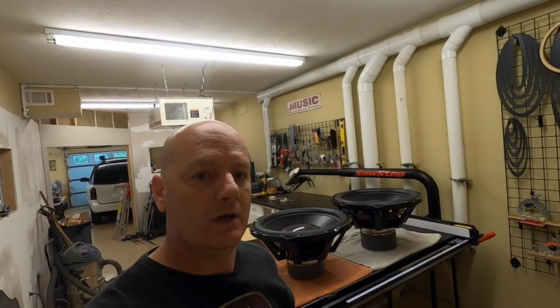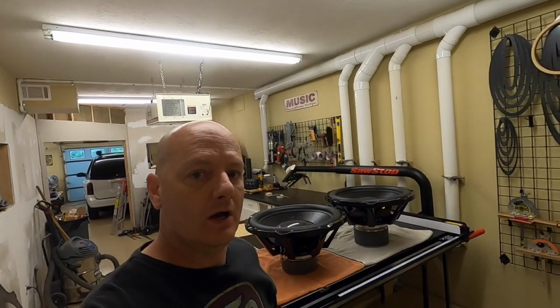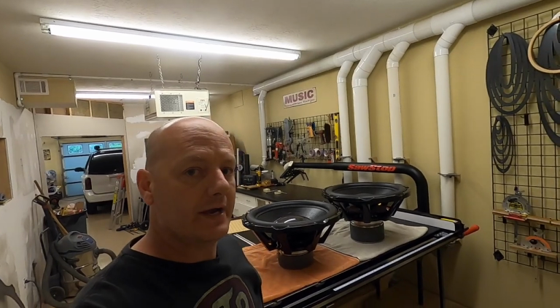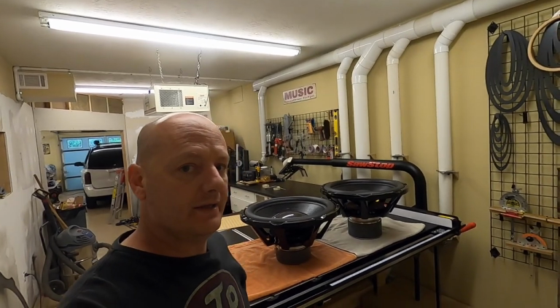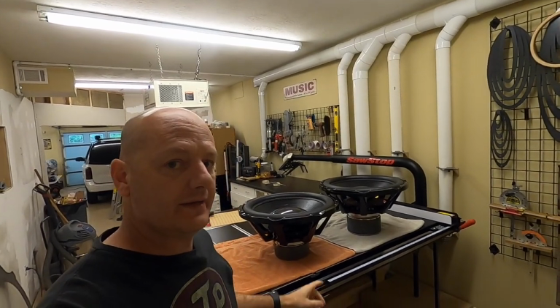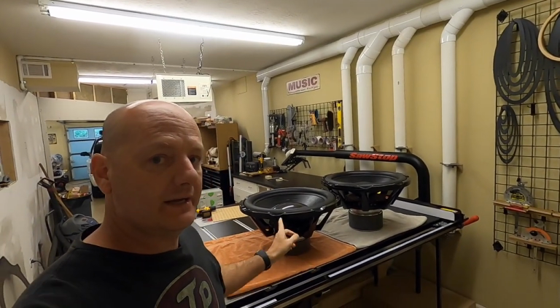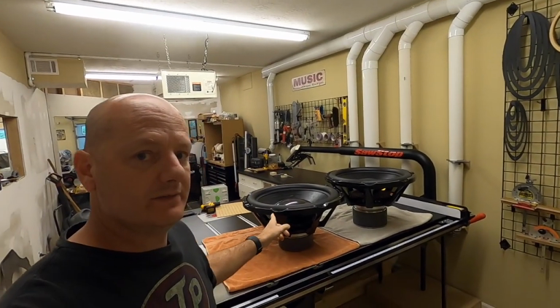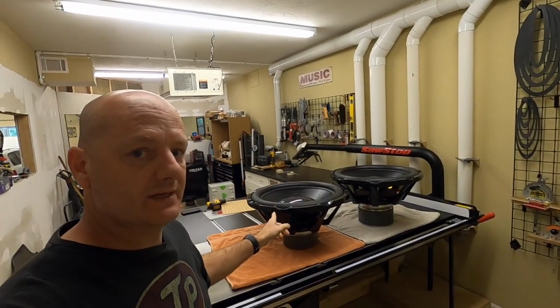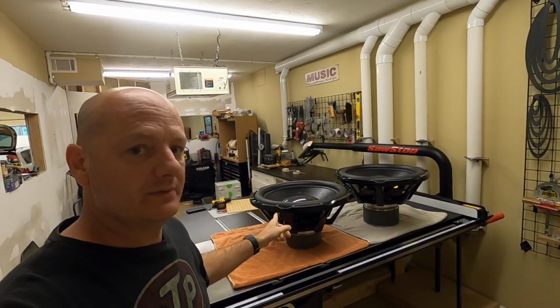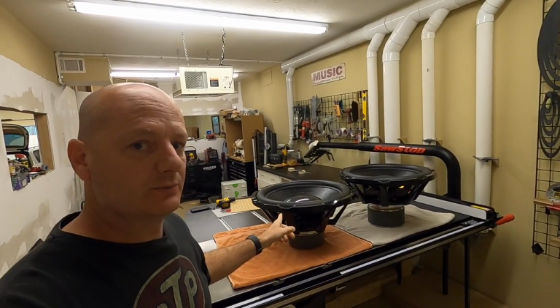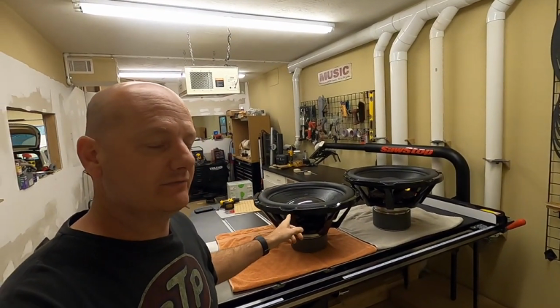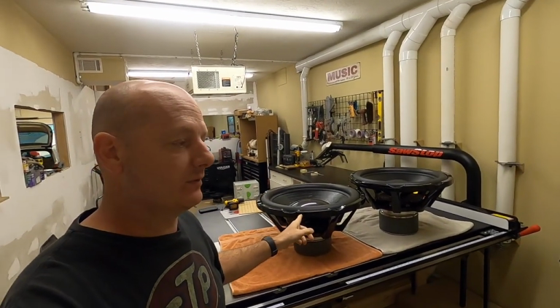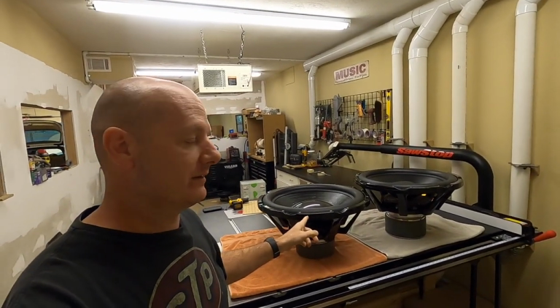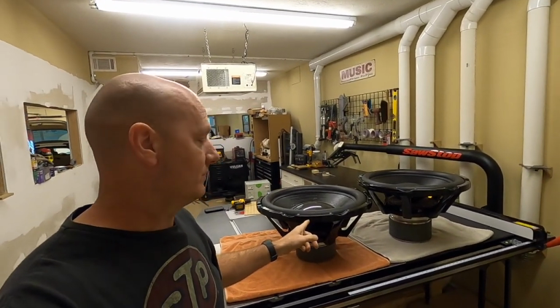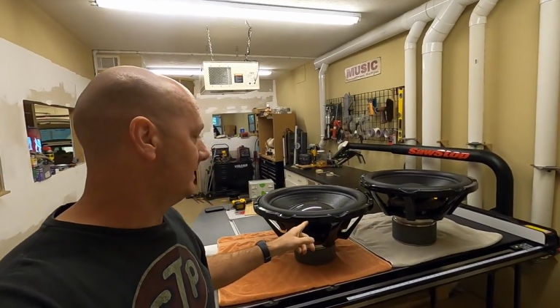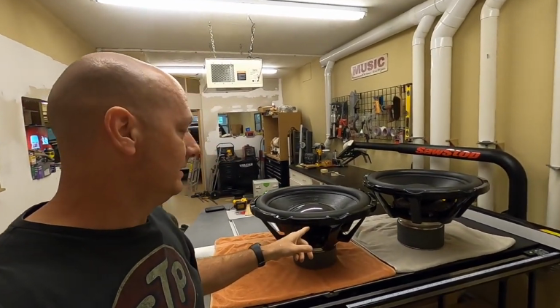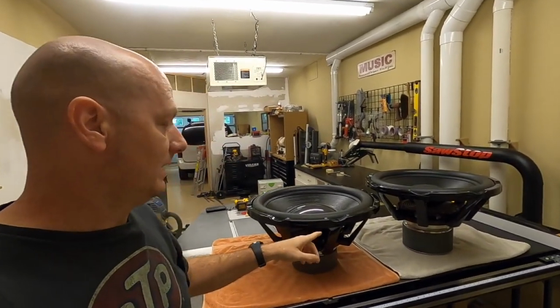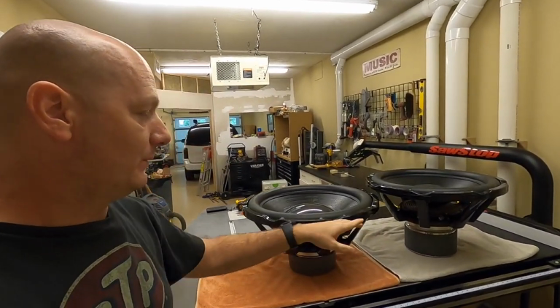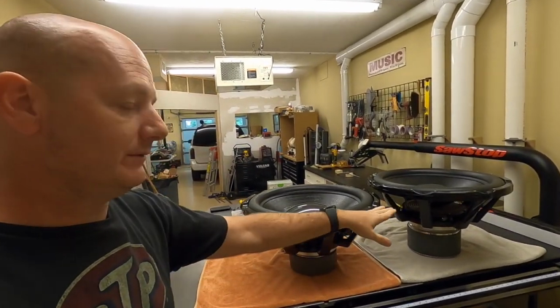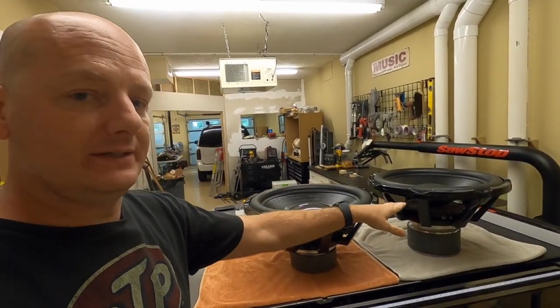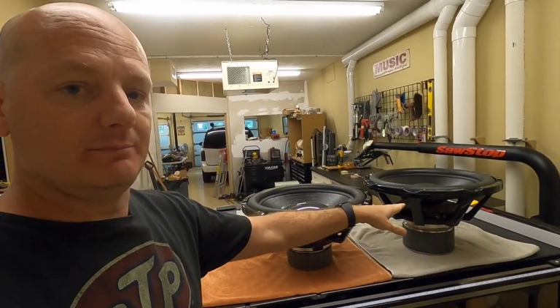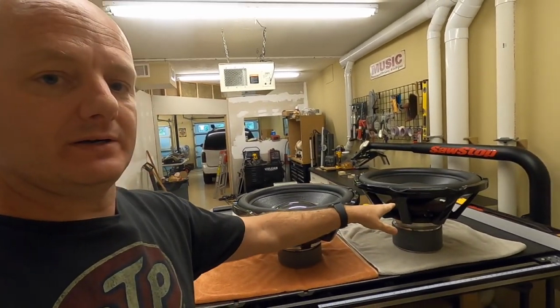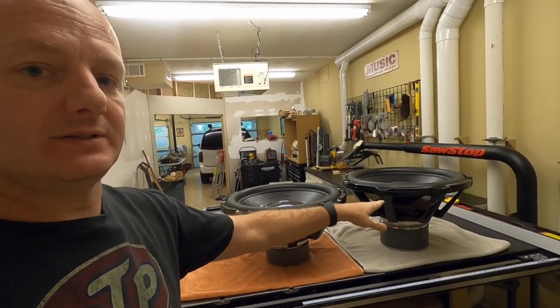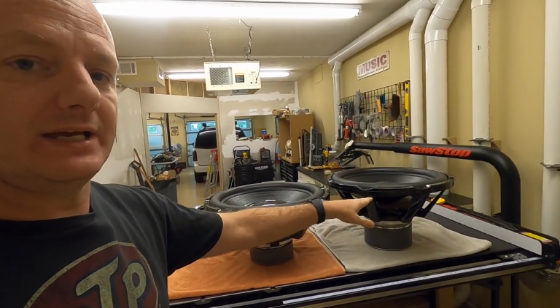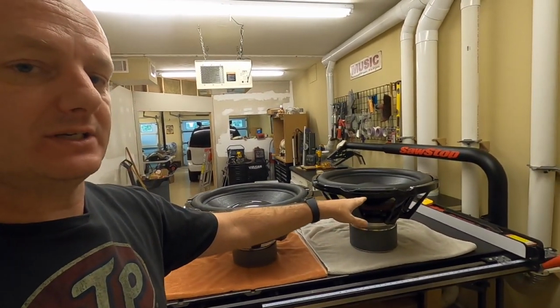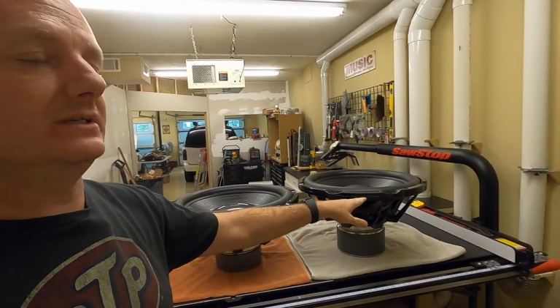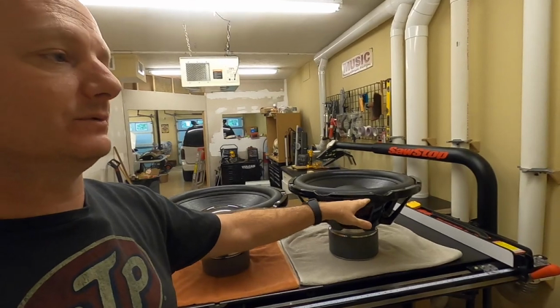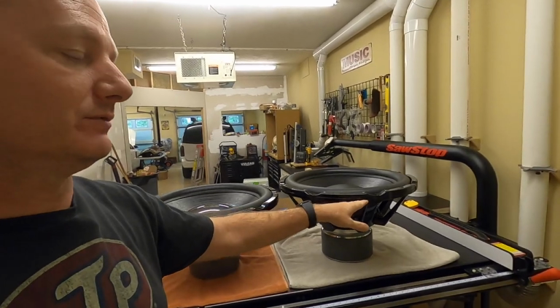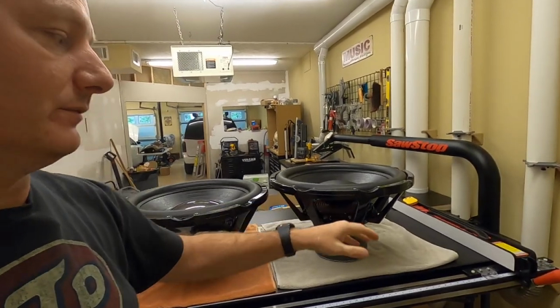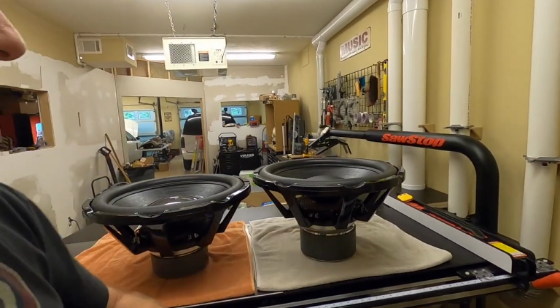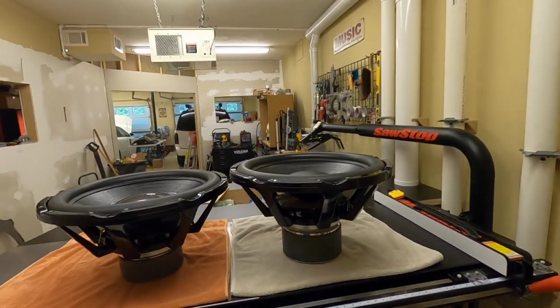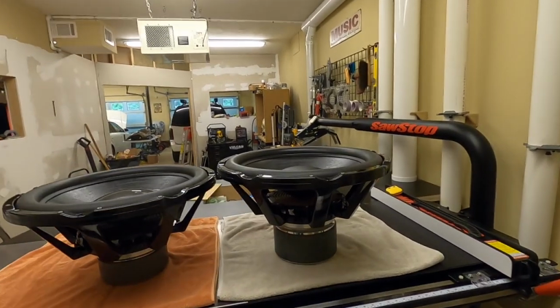Now that I have this IV-24 out of the crate, I want to go ahead and compare it to the HST-24 that we have here.